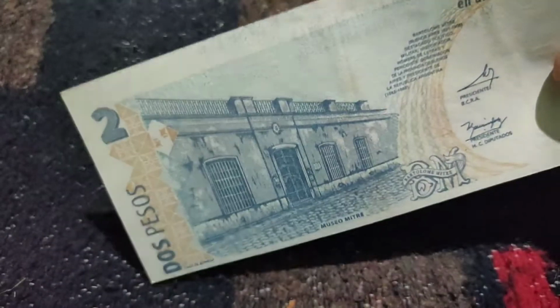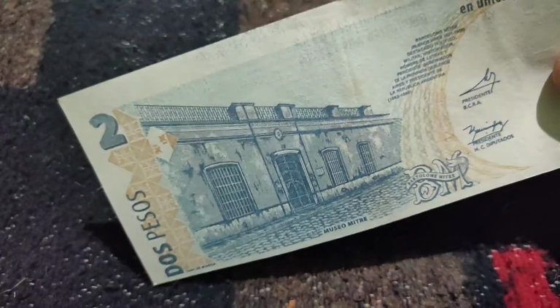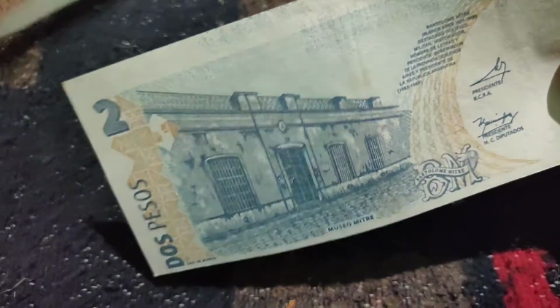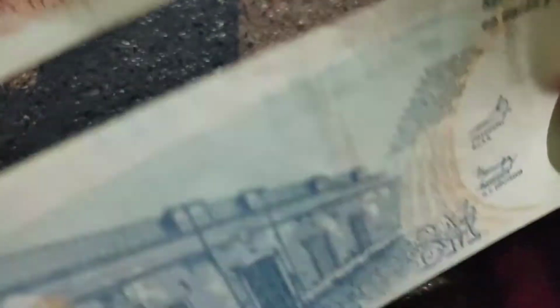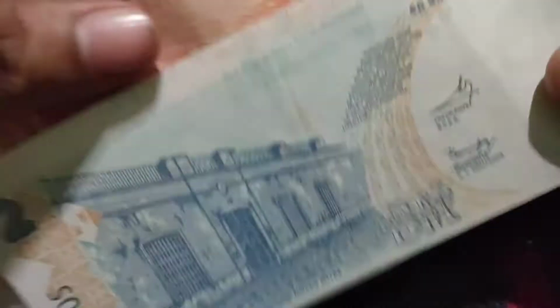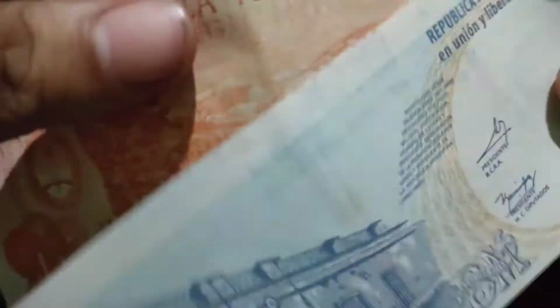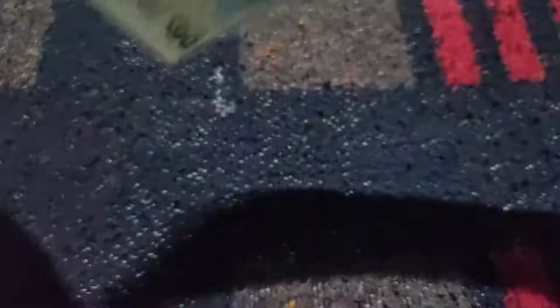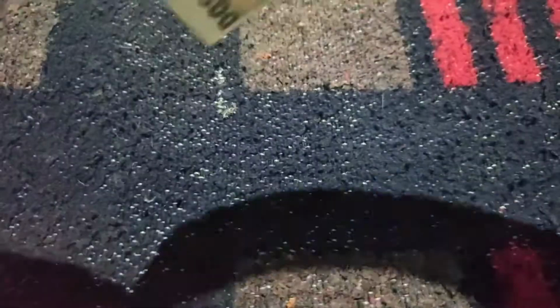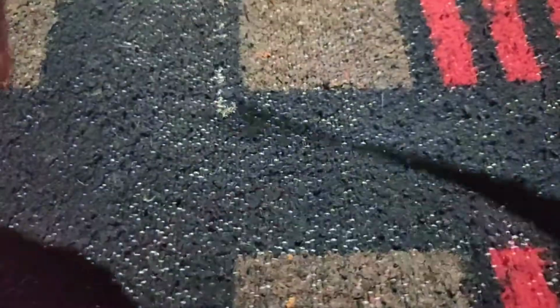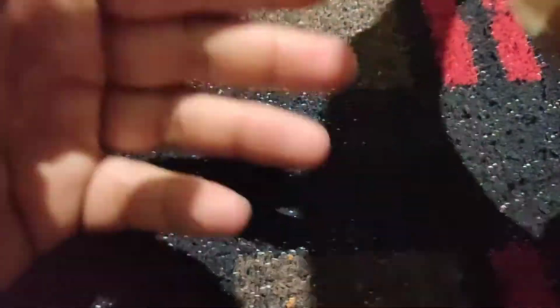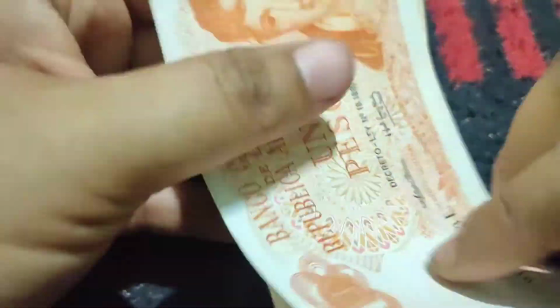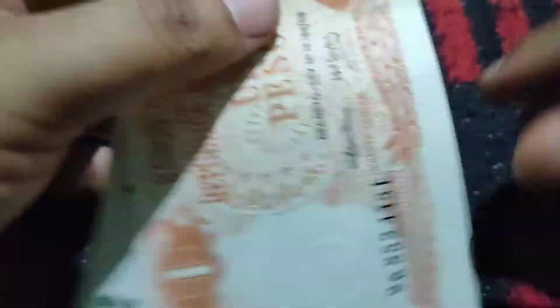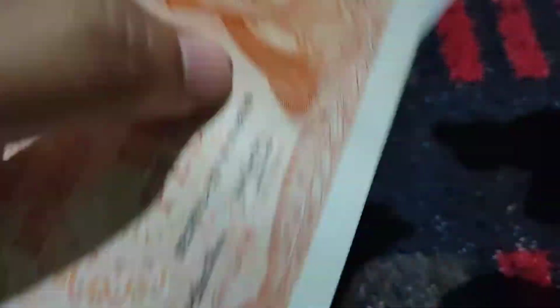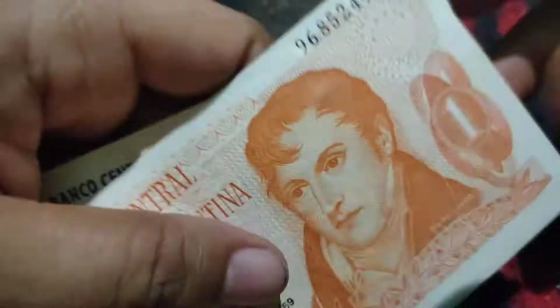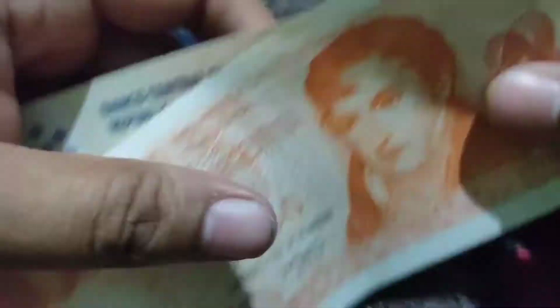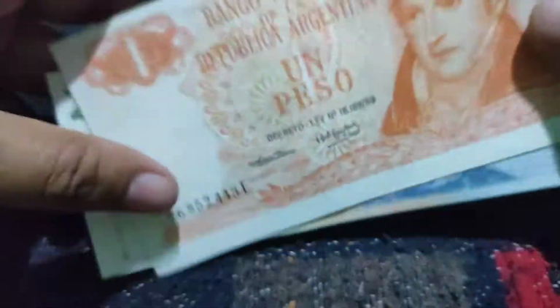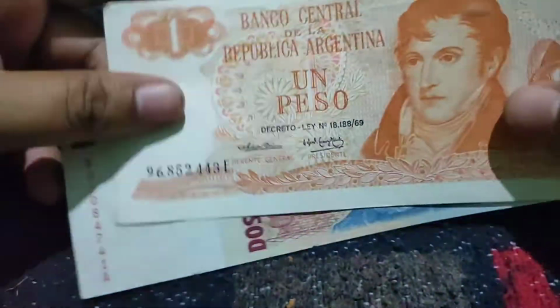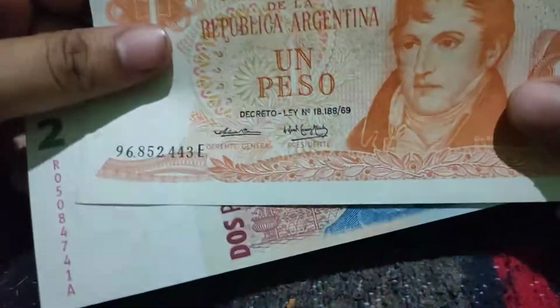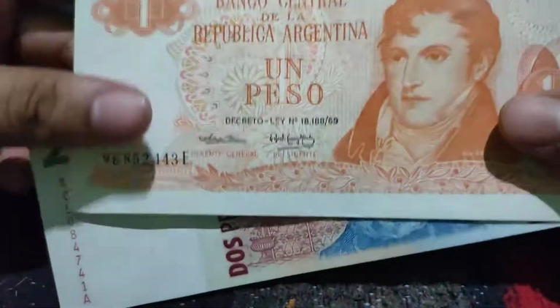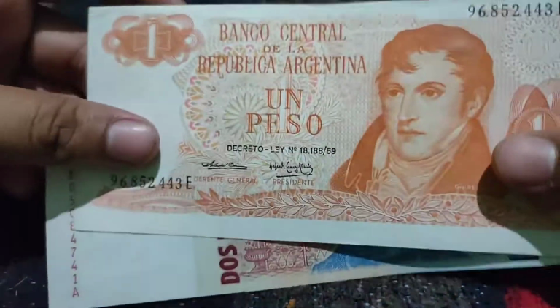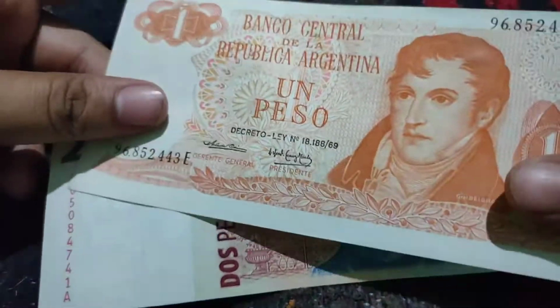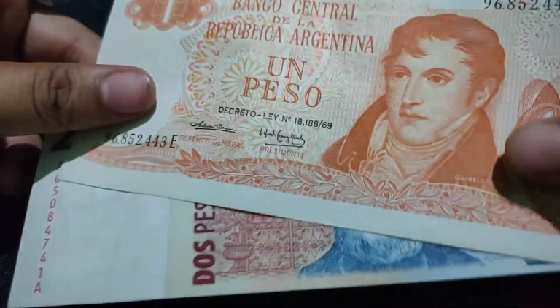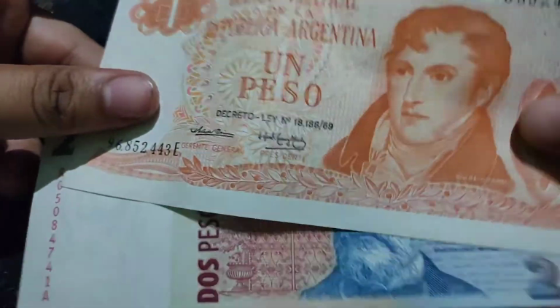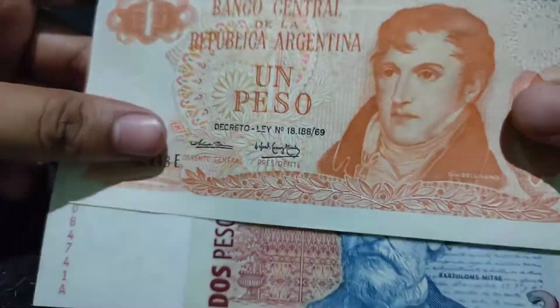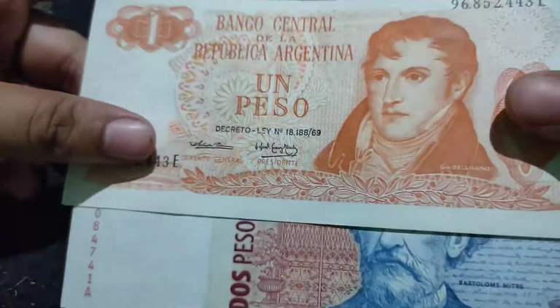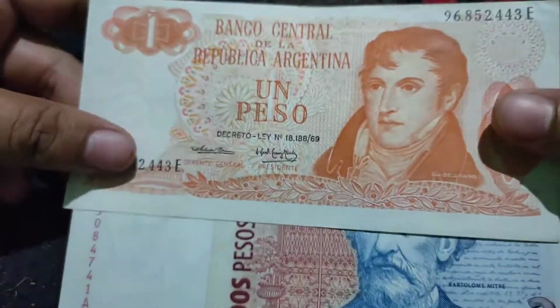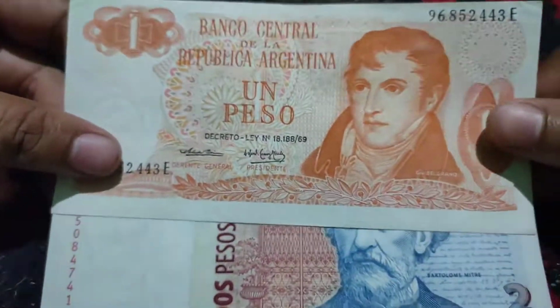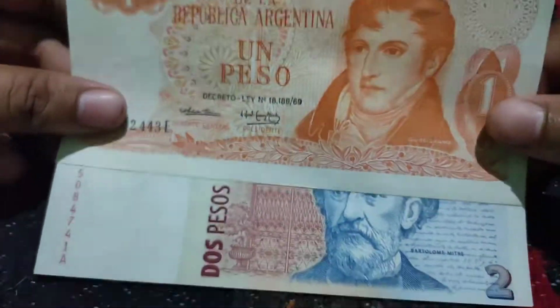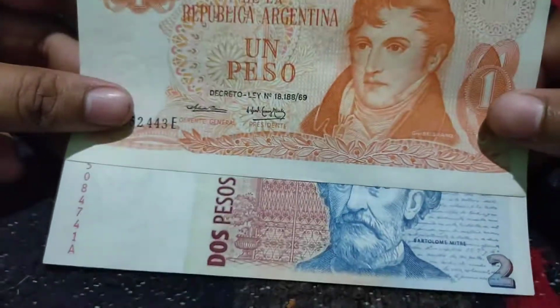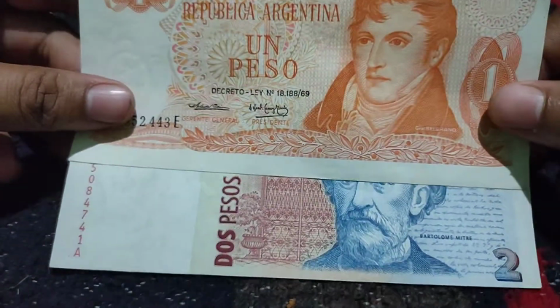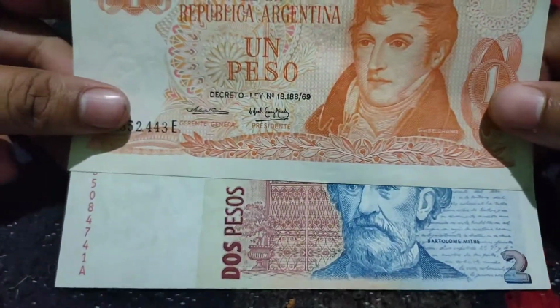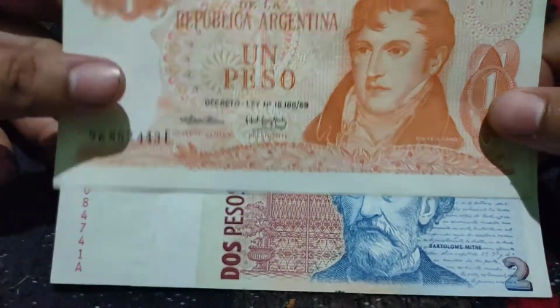Those are two beautiful Argentina banknotes which I recently added in my collection.